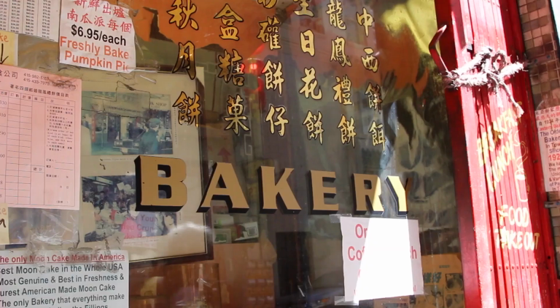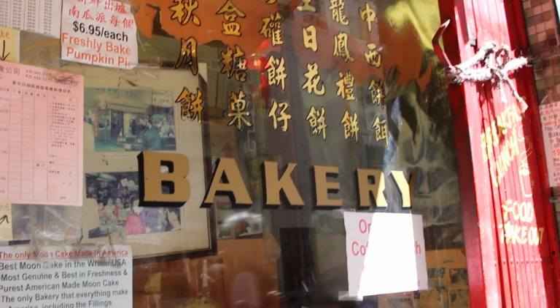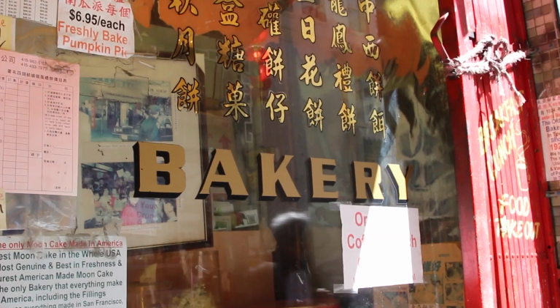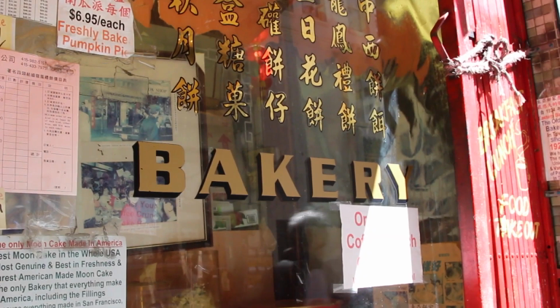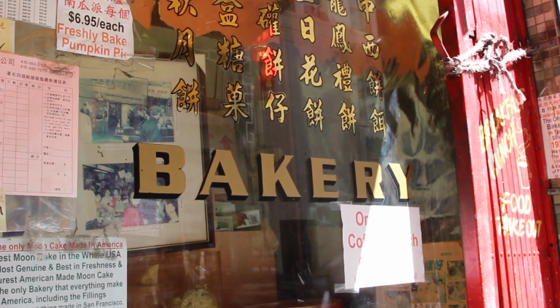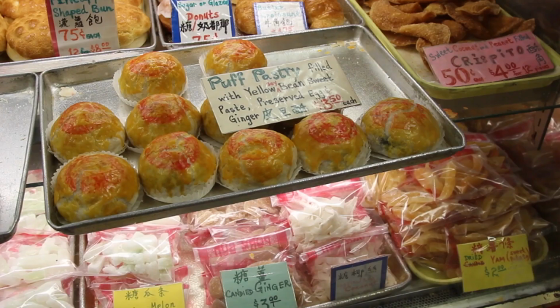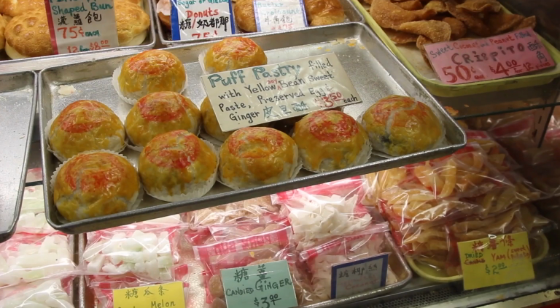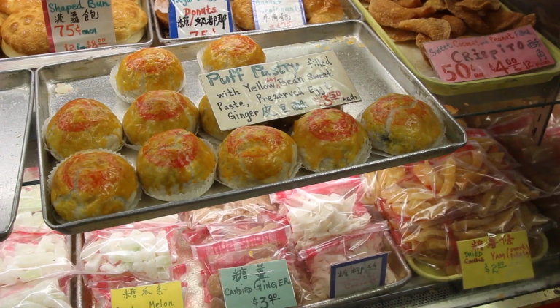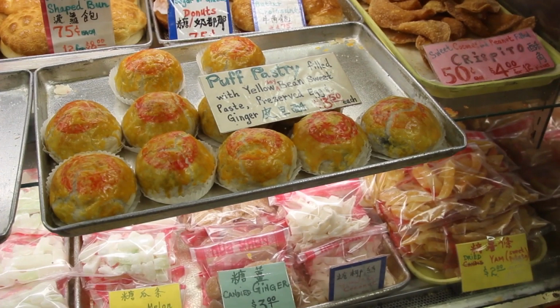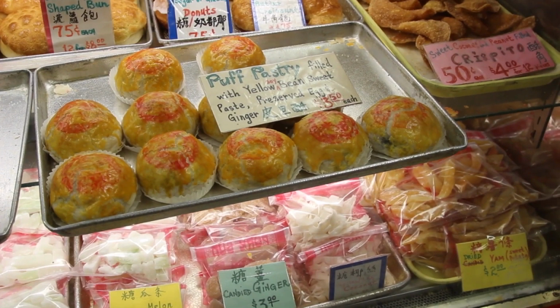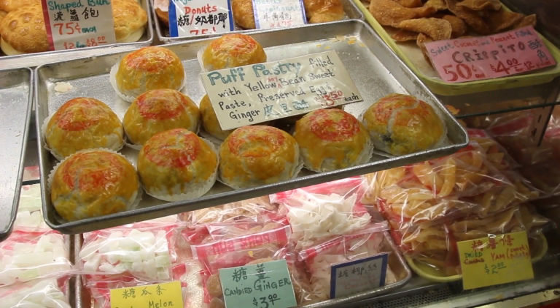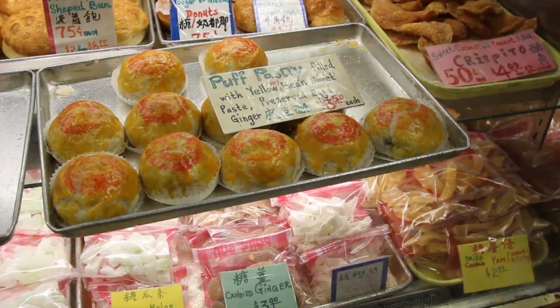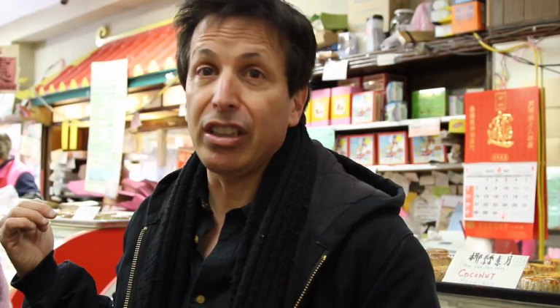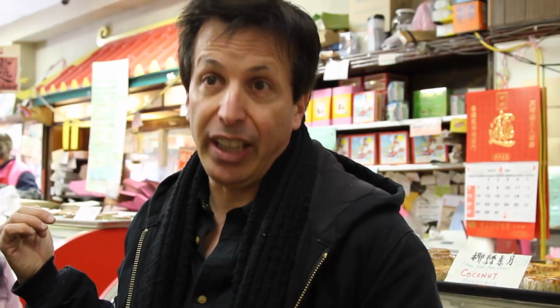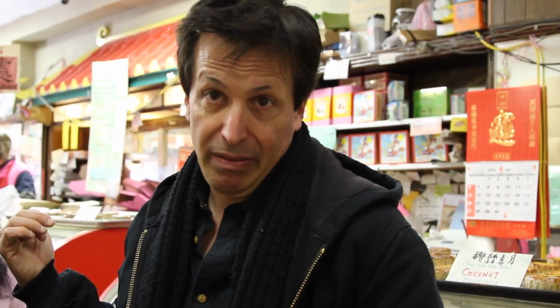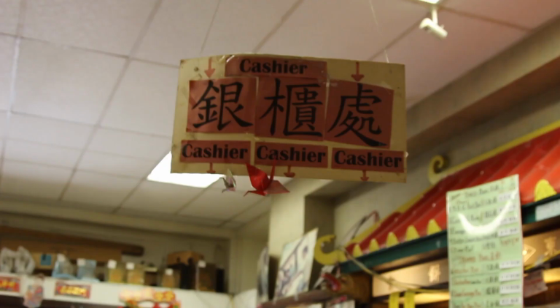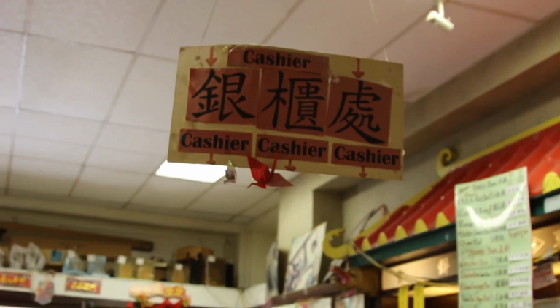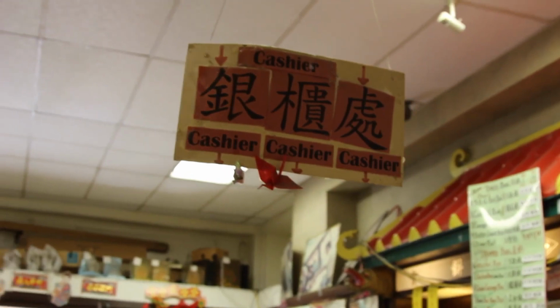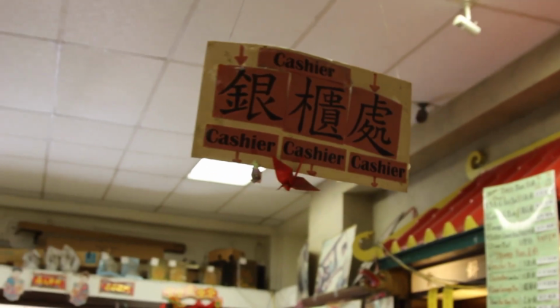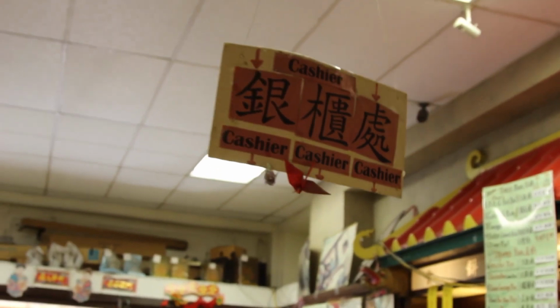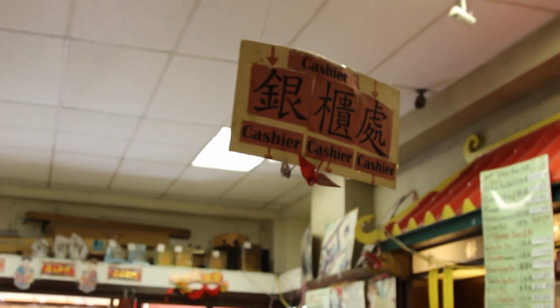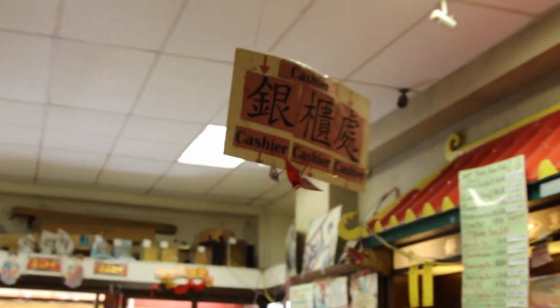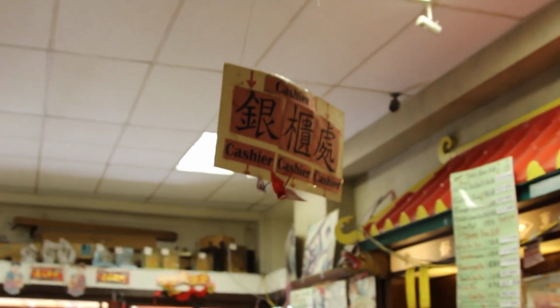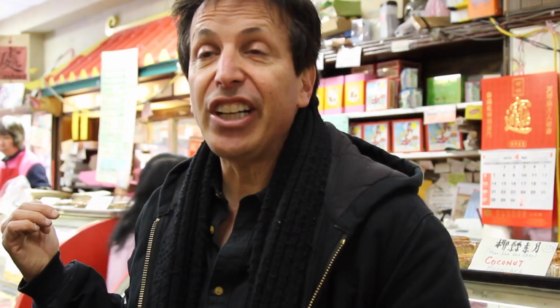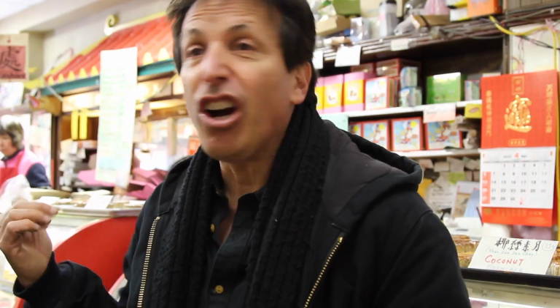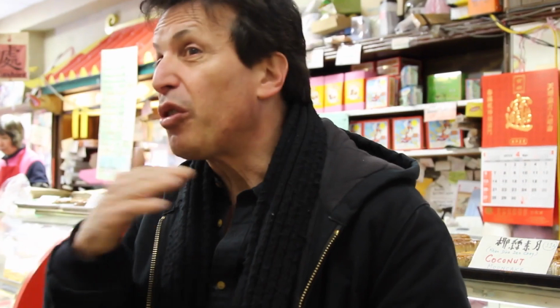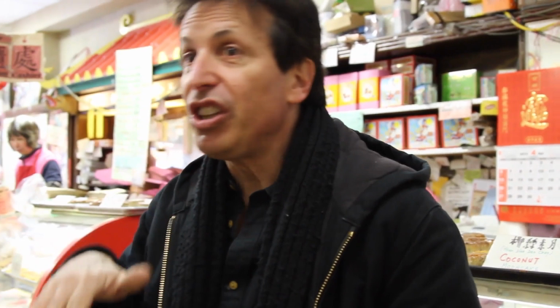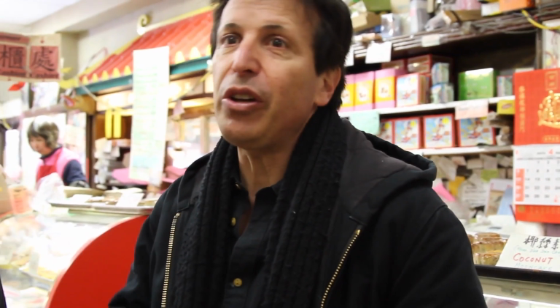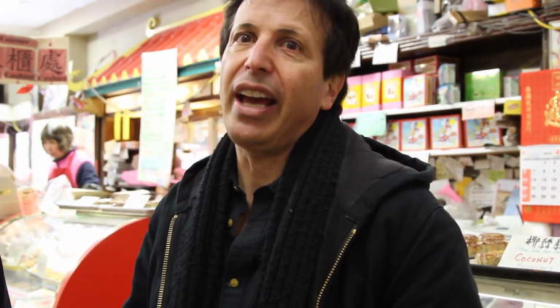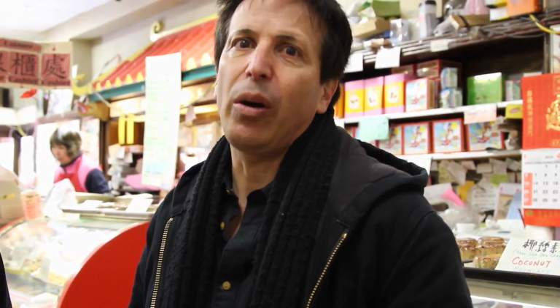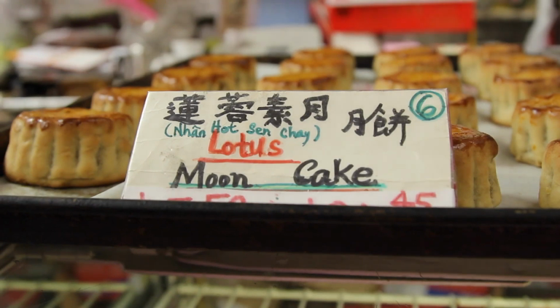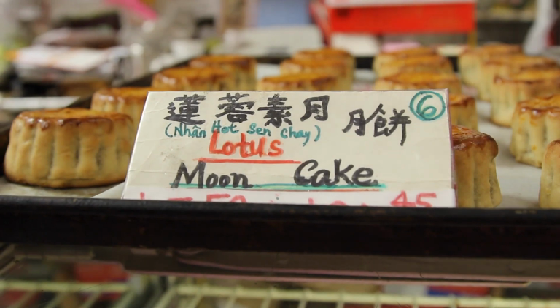Now Eastern Bakery is the oldest Chinese bakery in the city. We come here — you can see certain things here you literally can't go anywhere else.